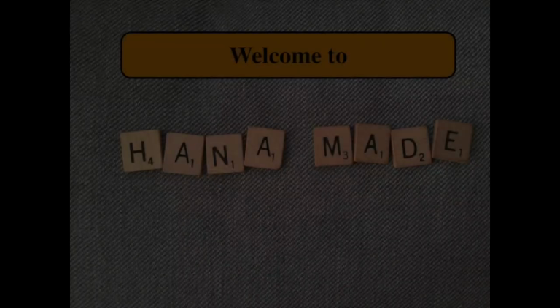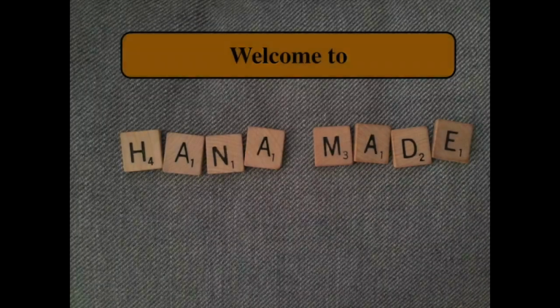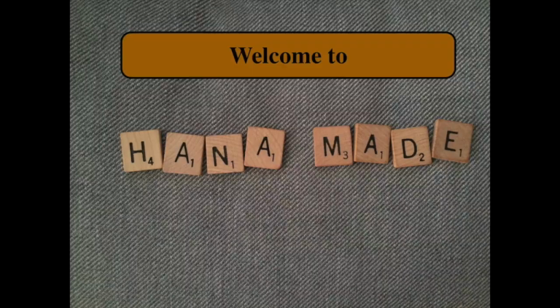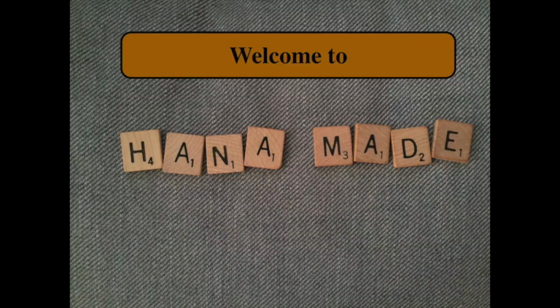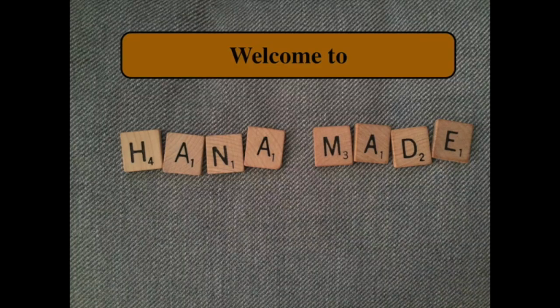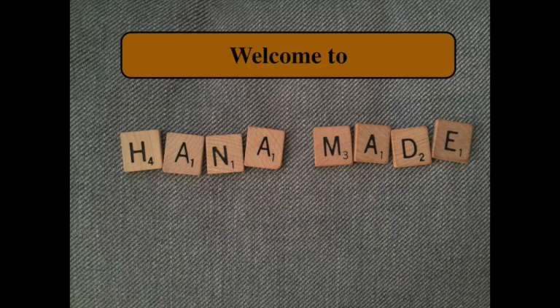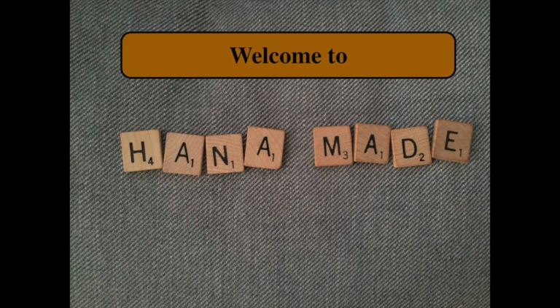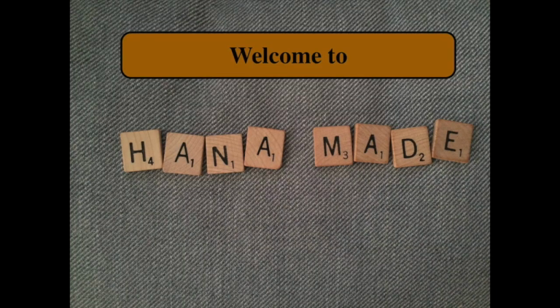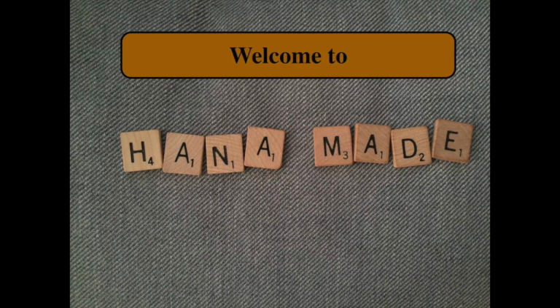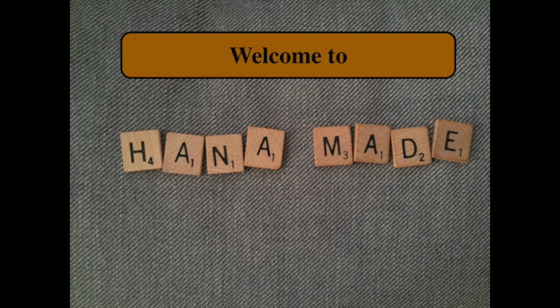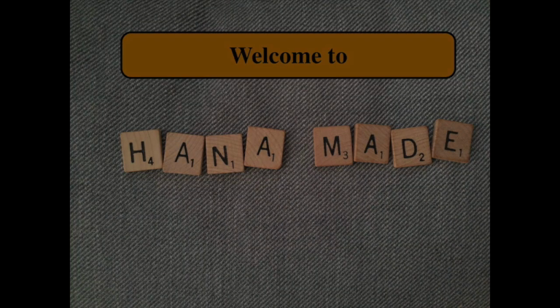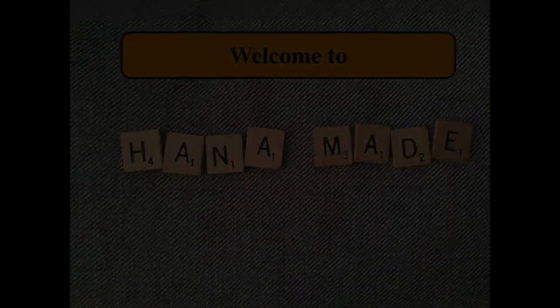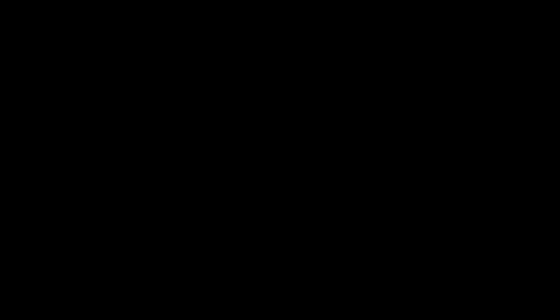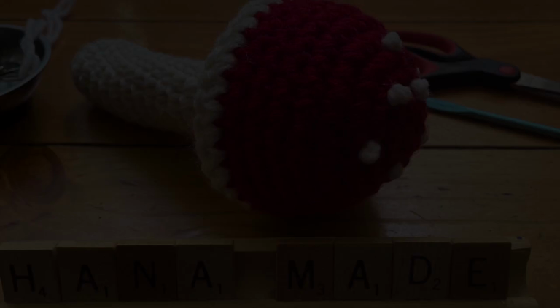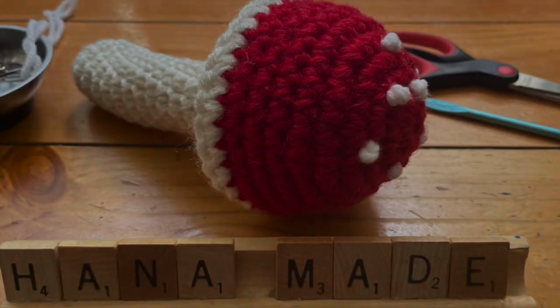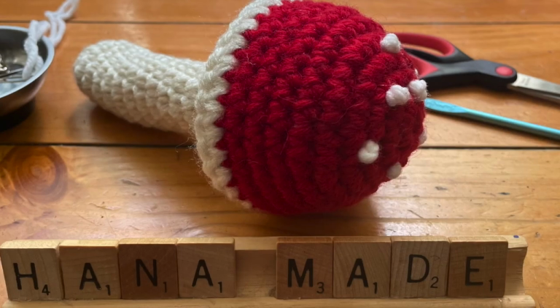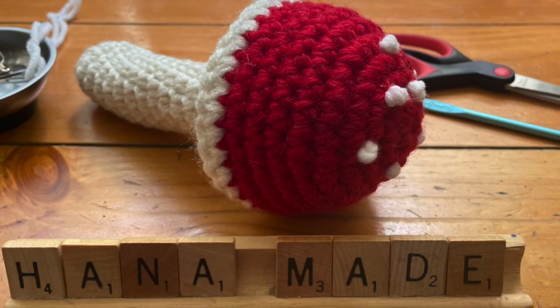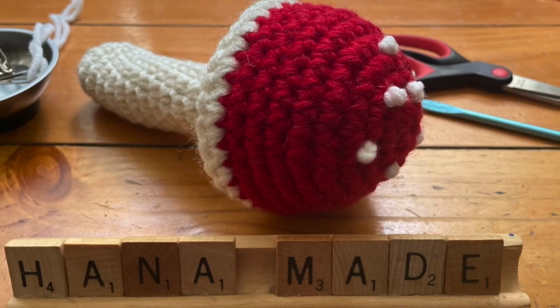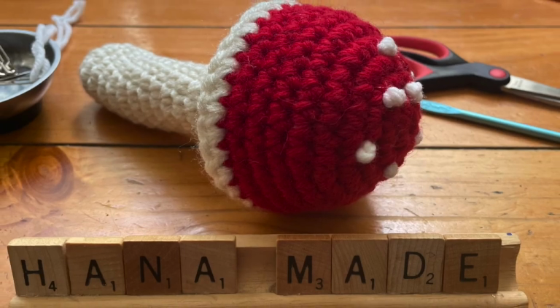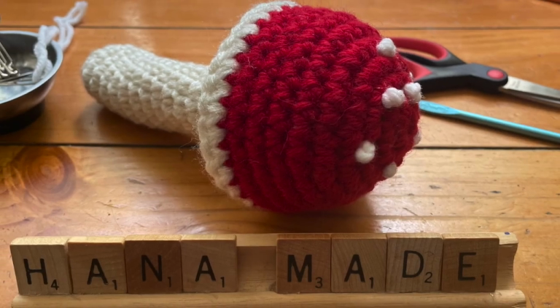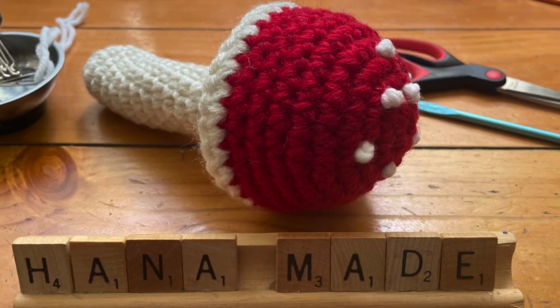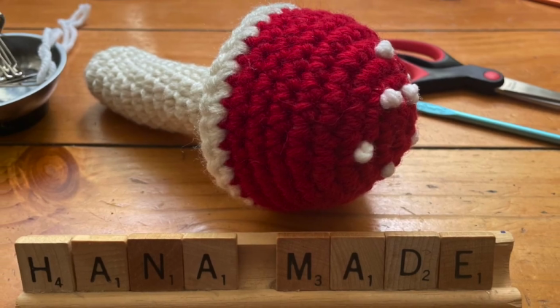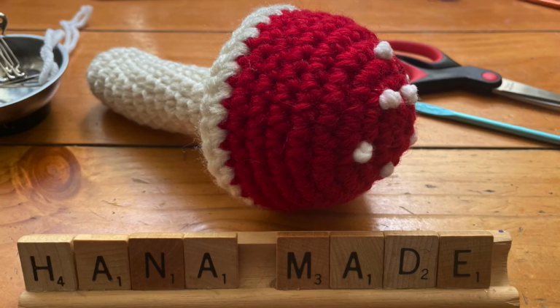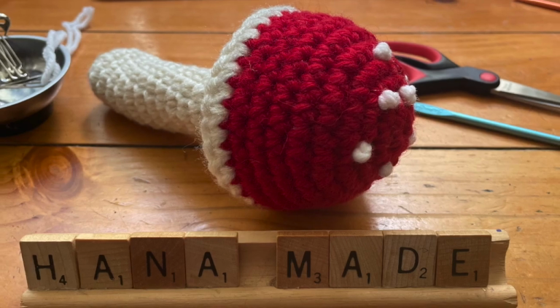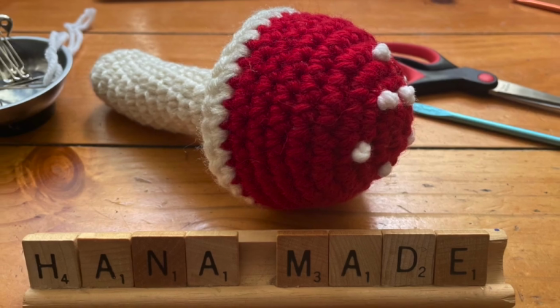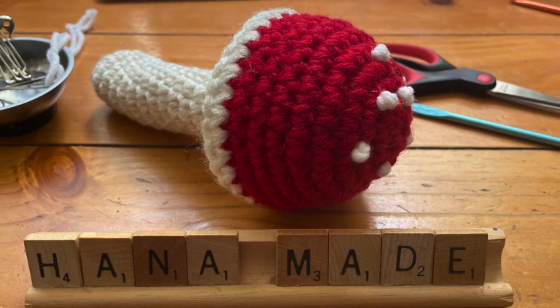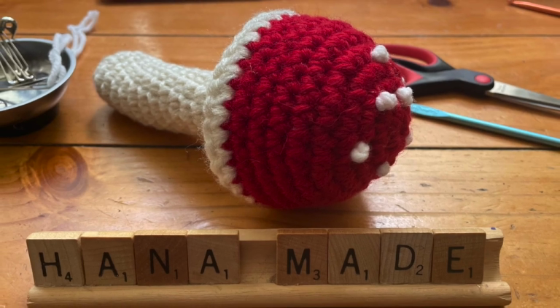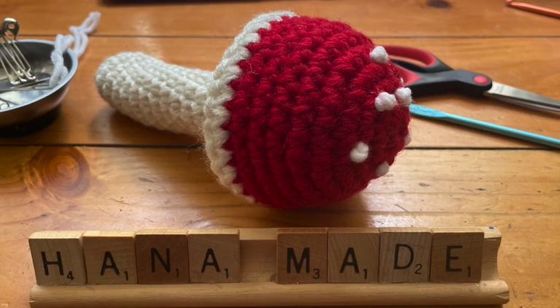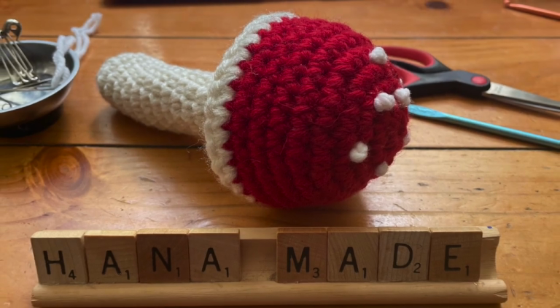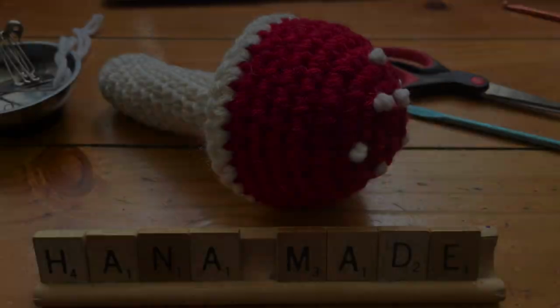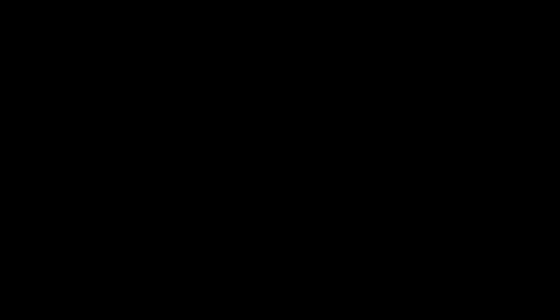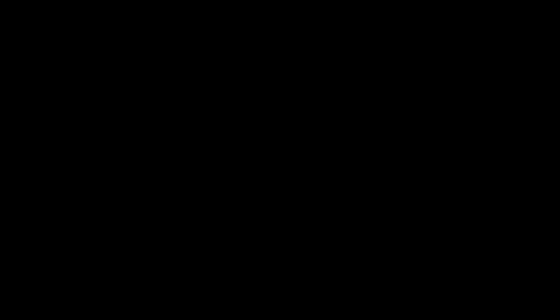Hello and welcome to Hana Made! In this short video I would like to show you how I made this cute mushroom.